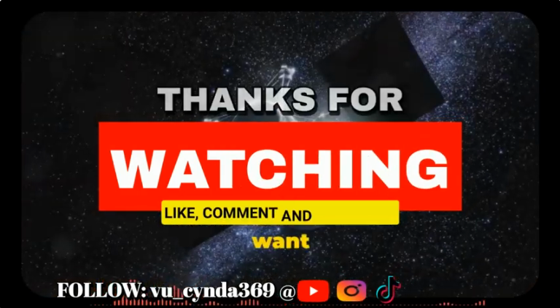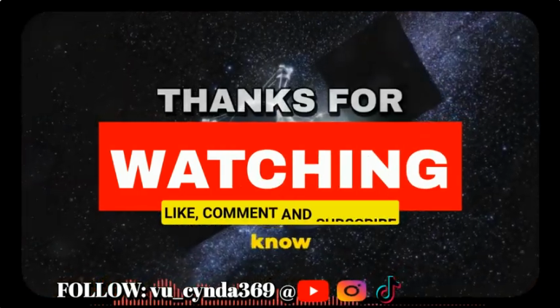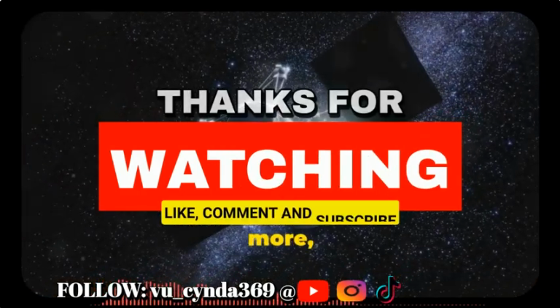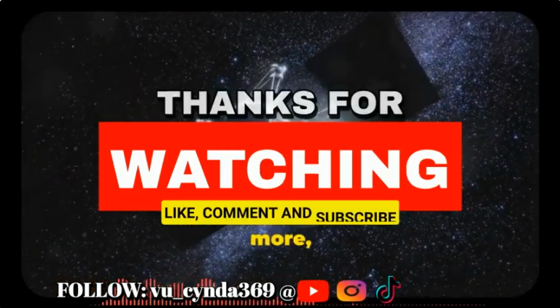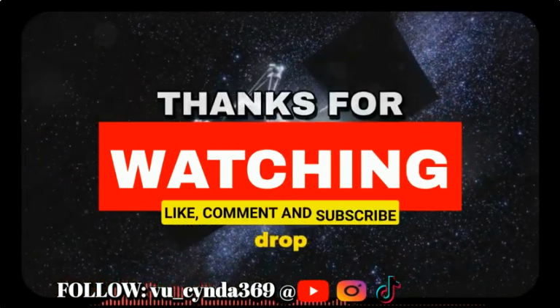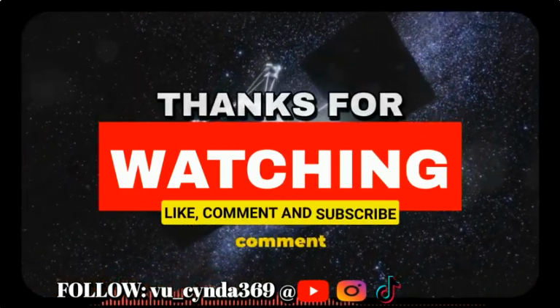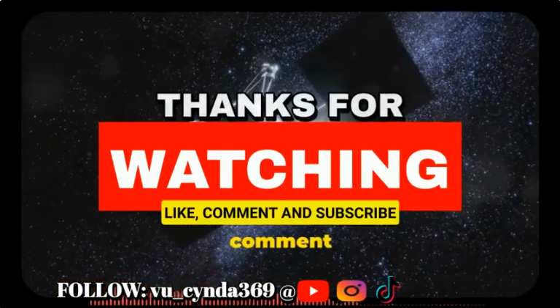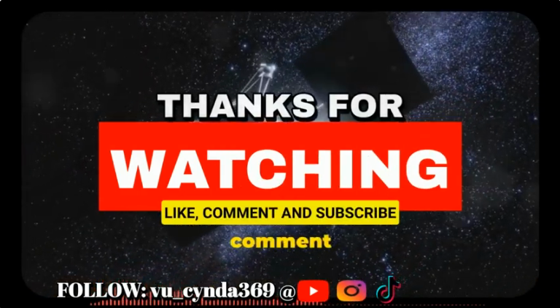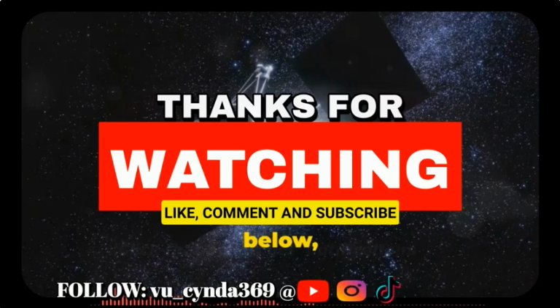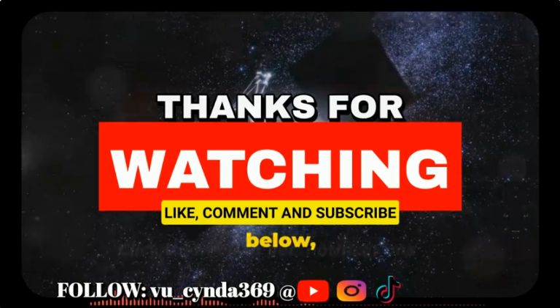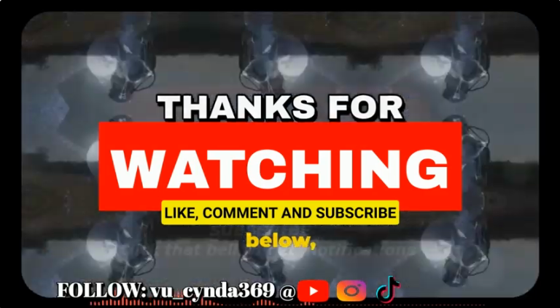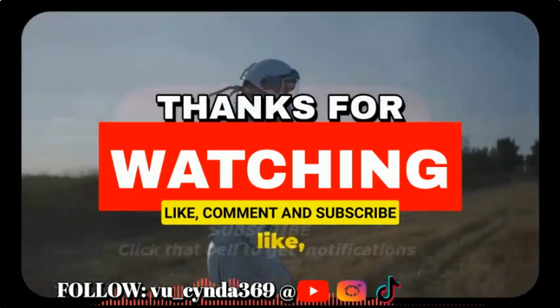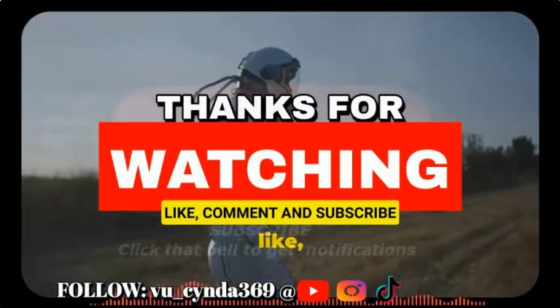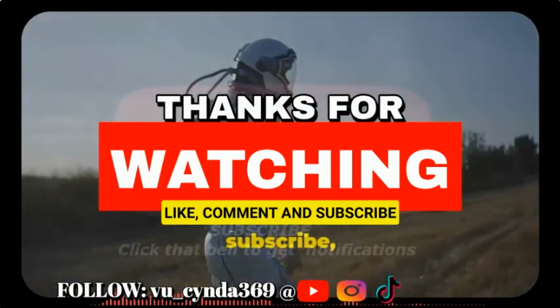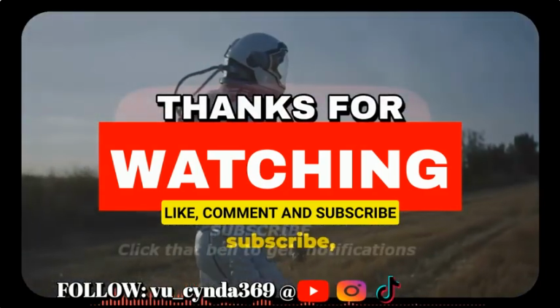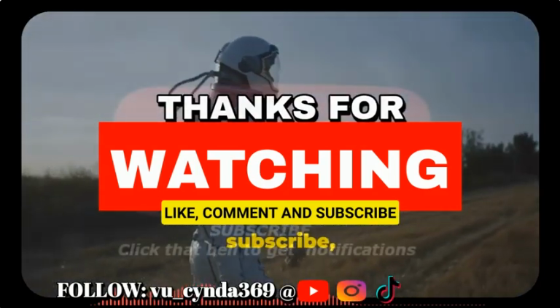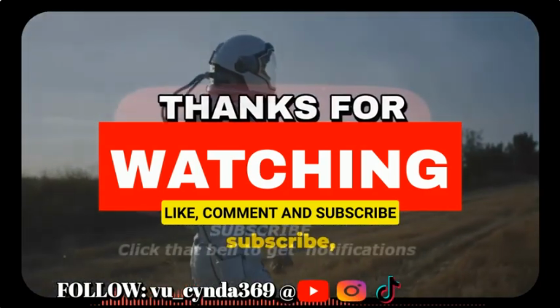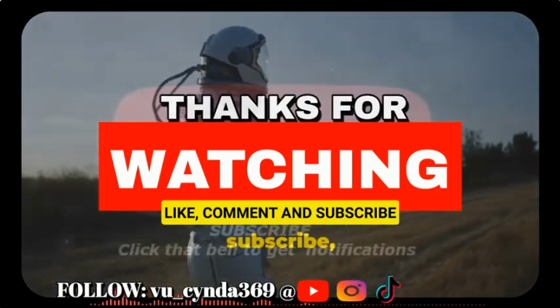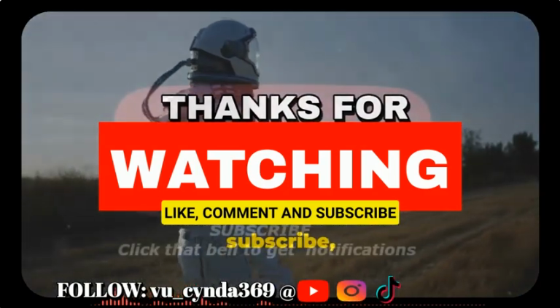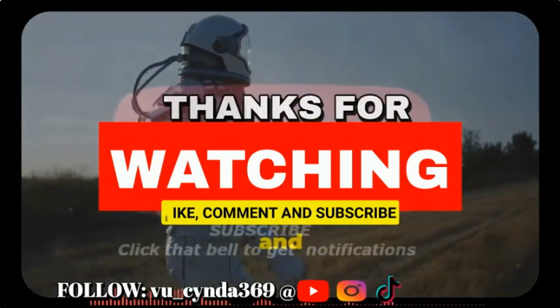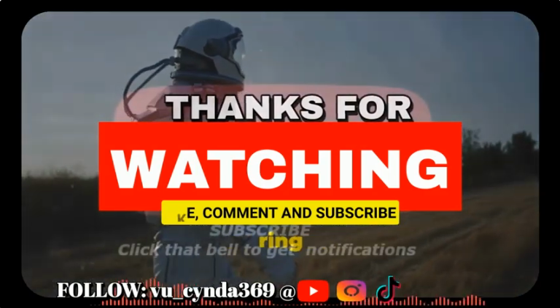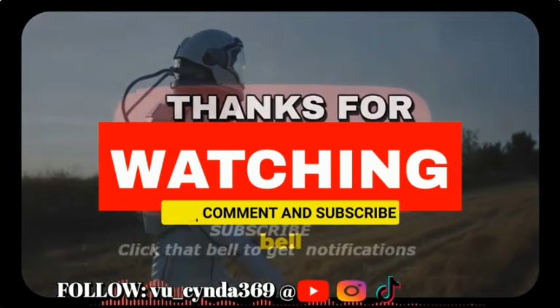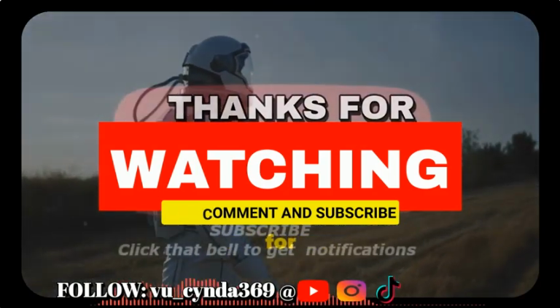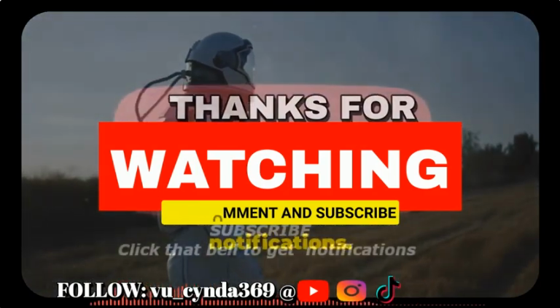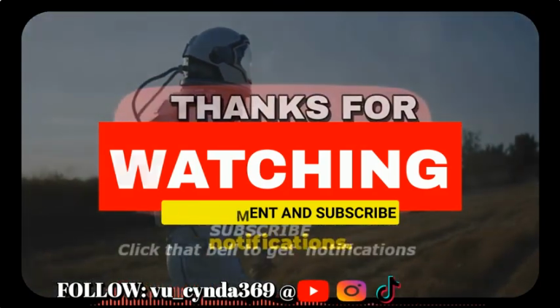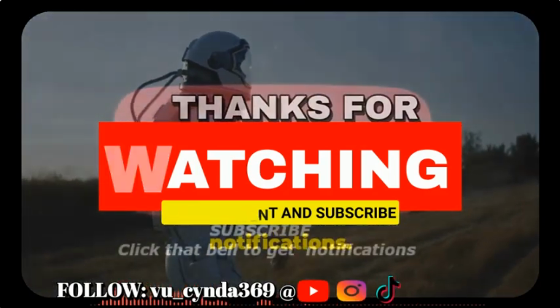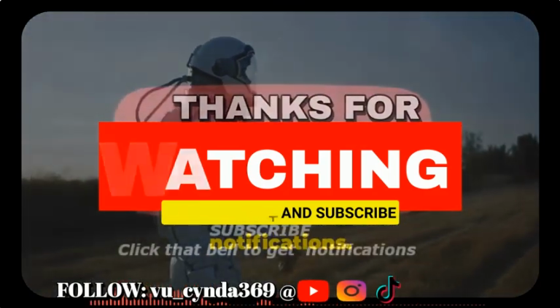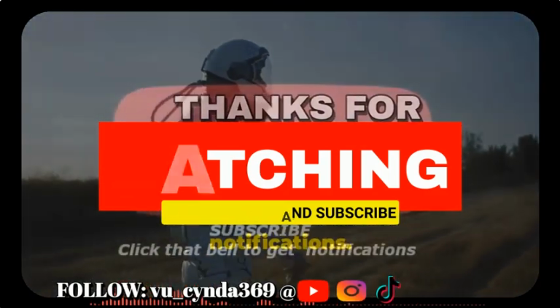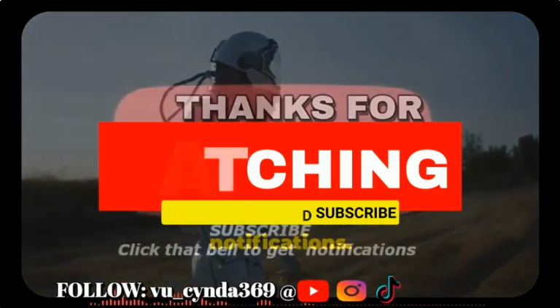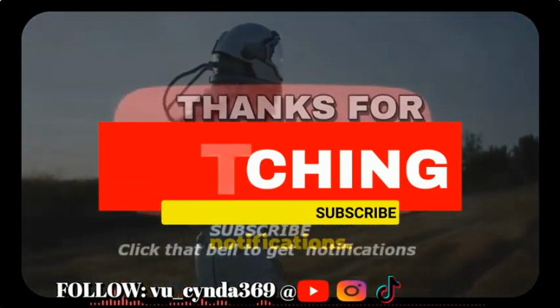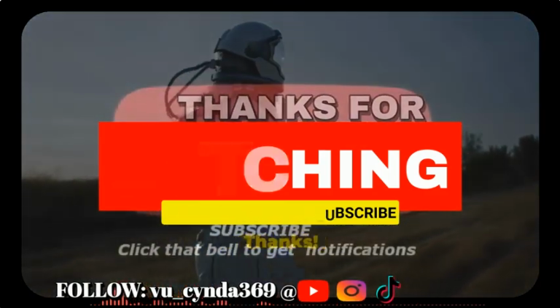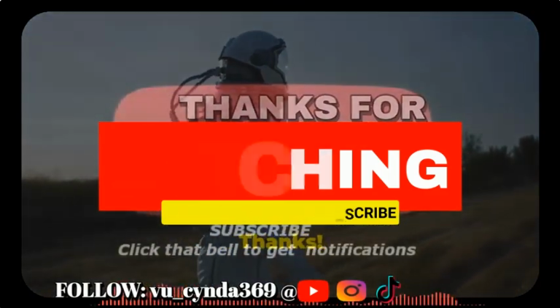If you want to know more, drop a comment, like, subscribe, and ring the bell for notifications. Thanks.